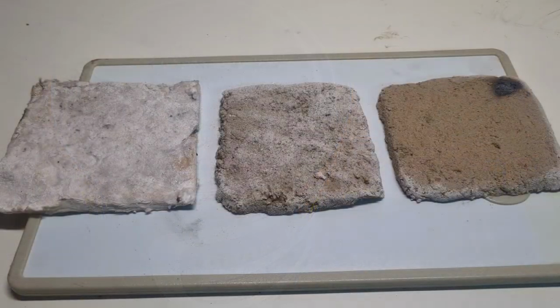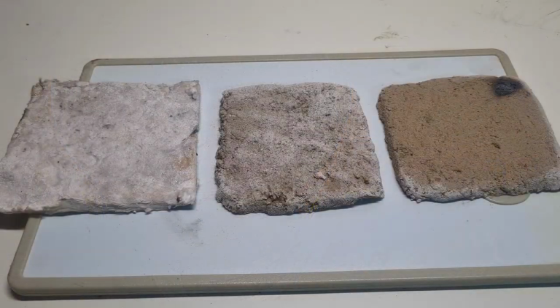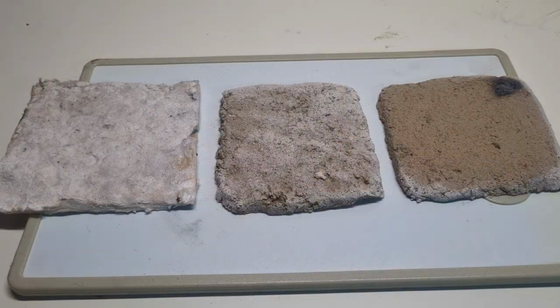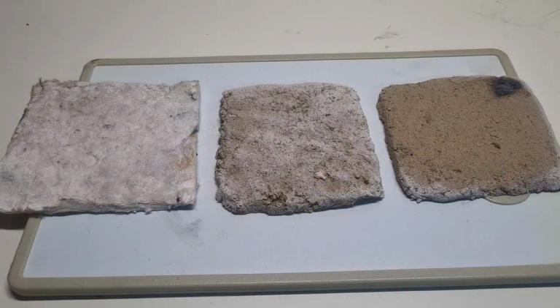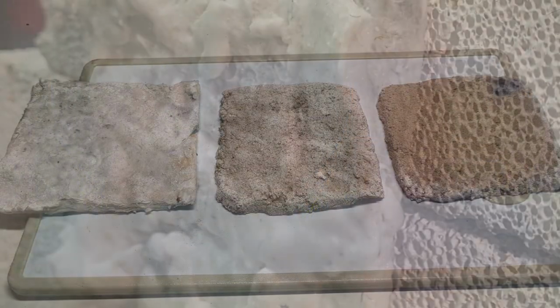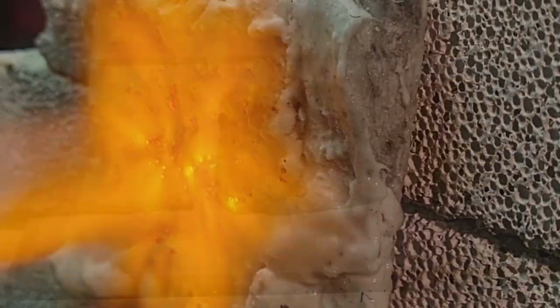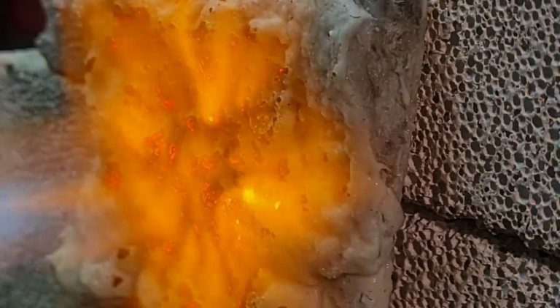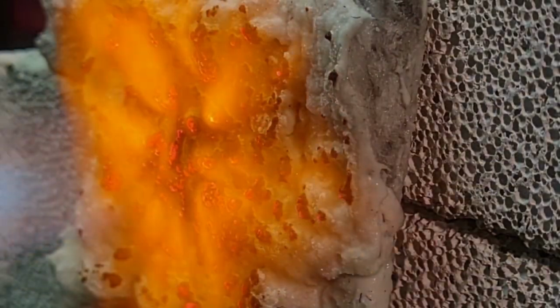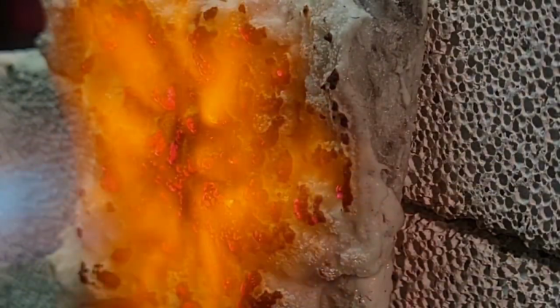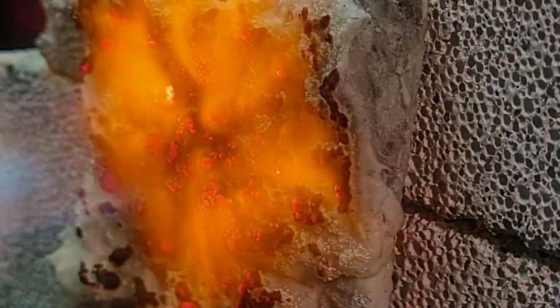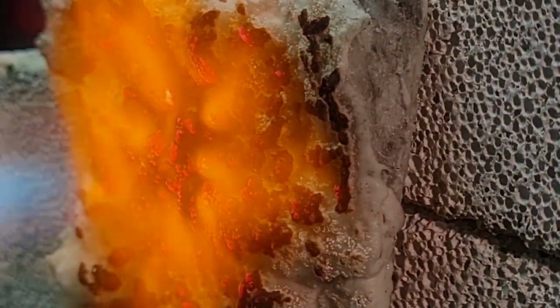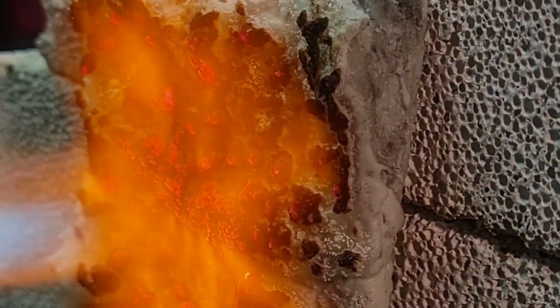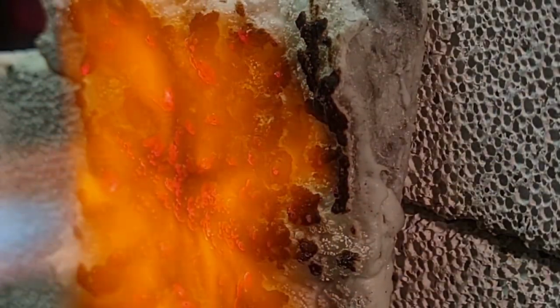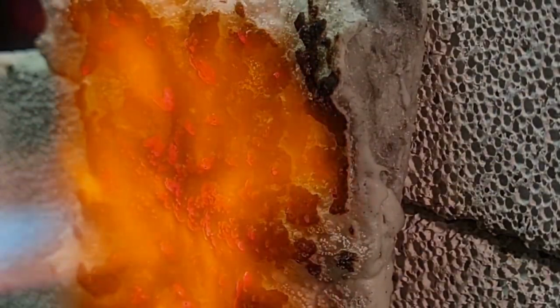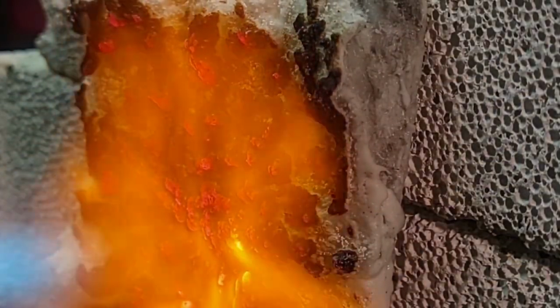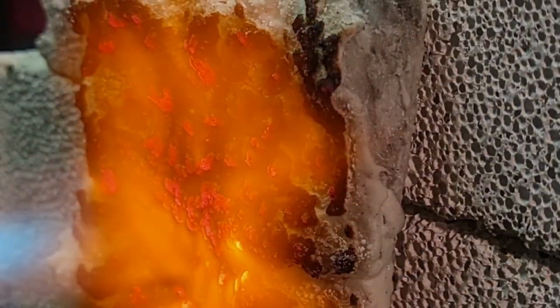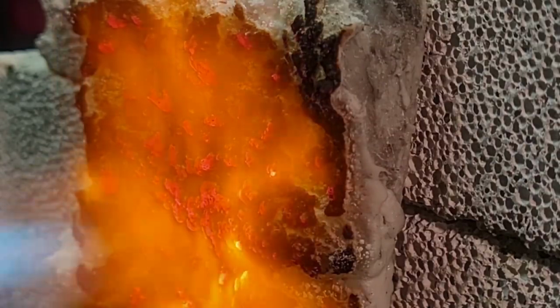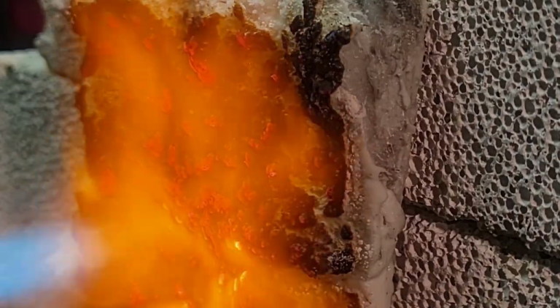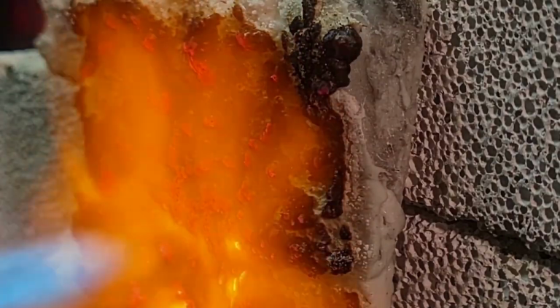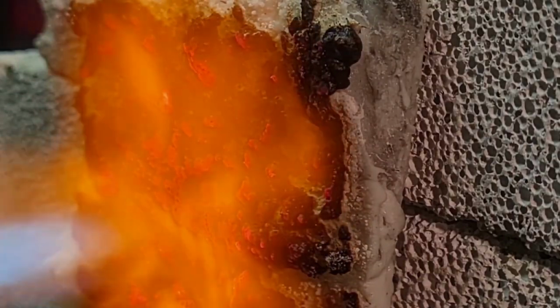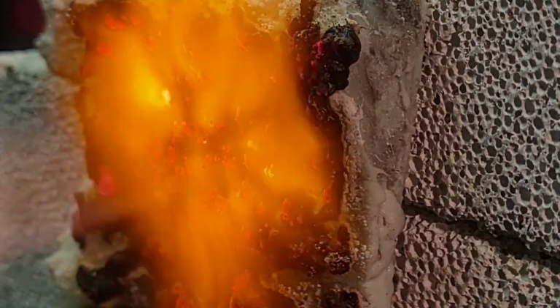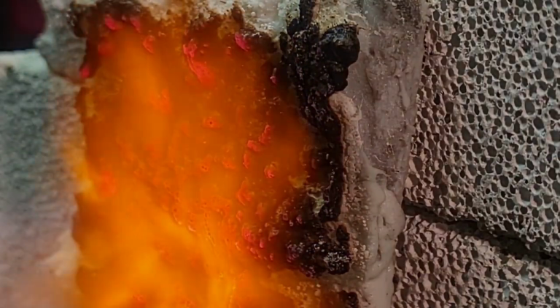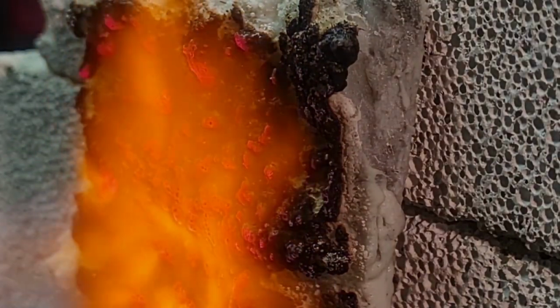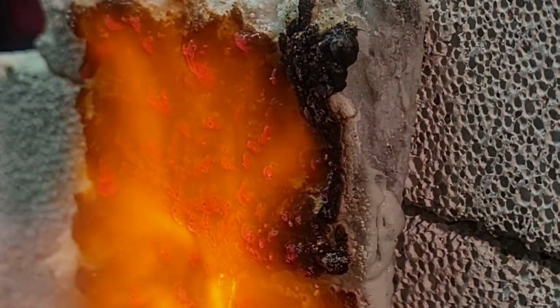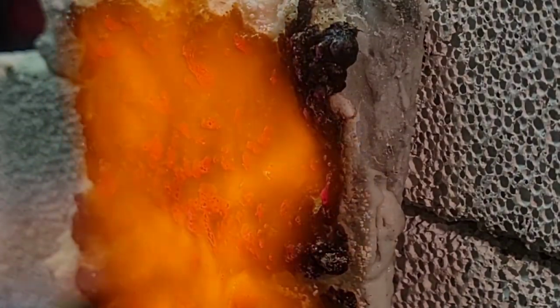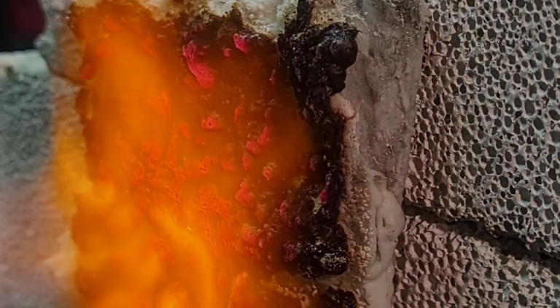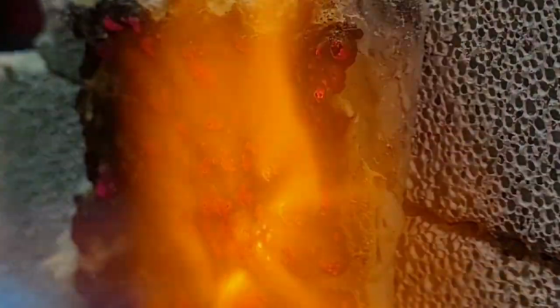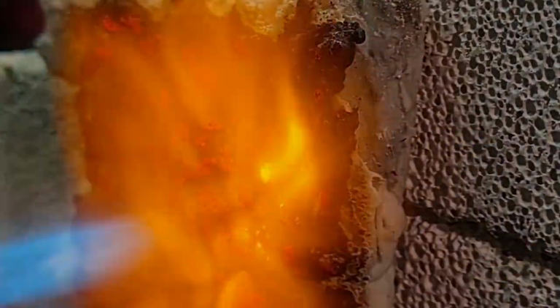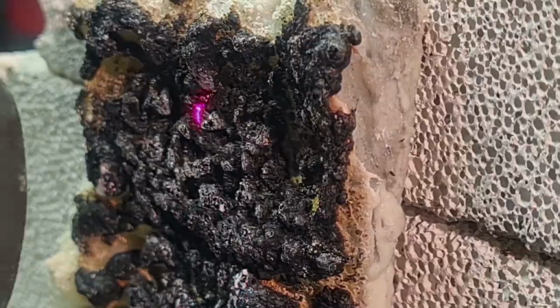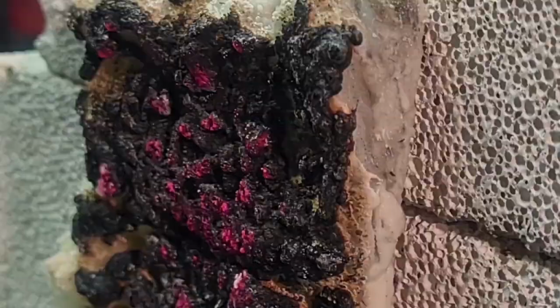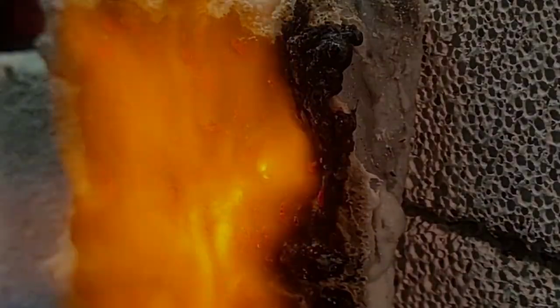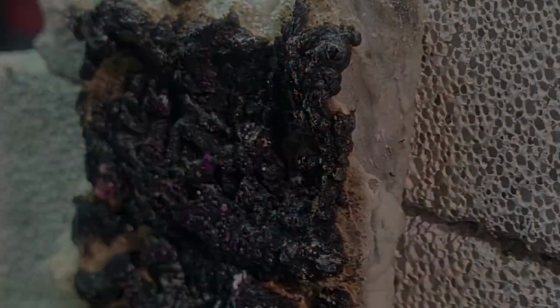Intumescence is a material that expands when it's heated. For example, if you heat some cornstarch, it will also start to form some carbon foam.